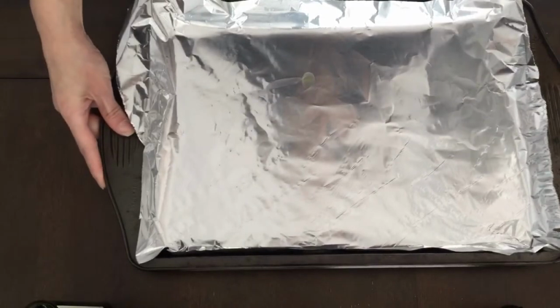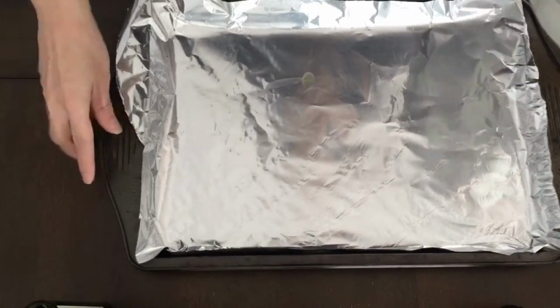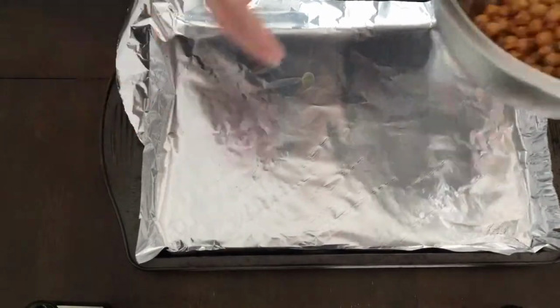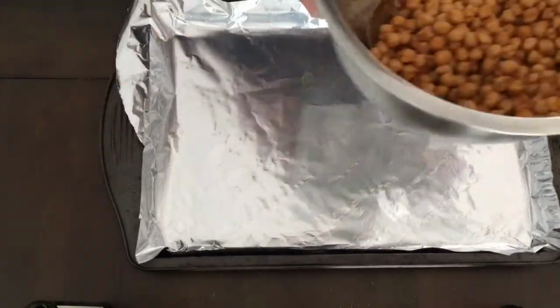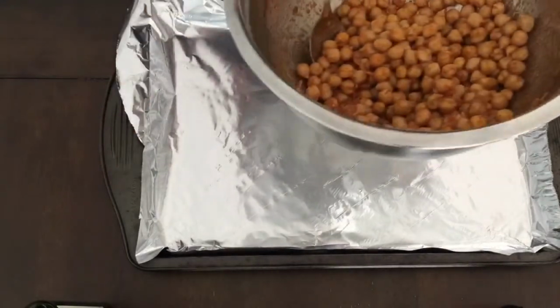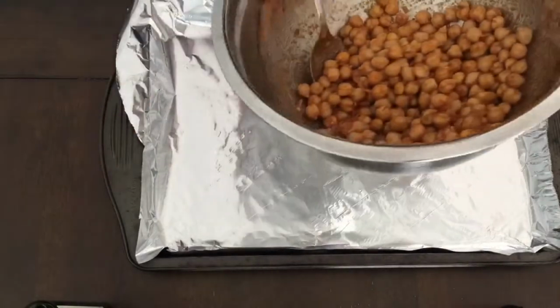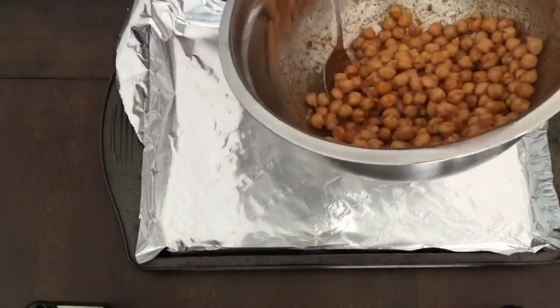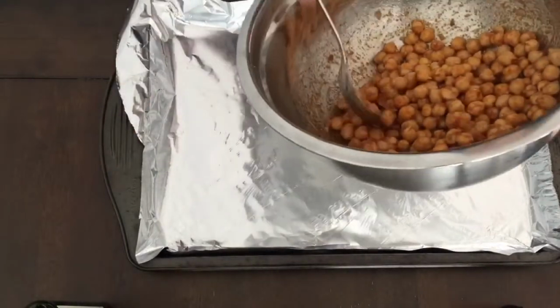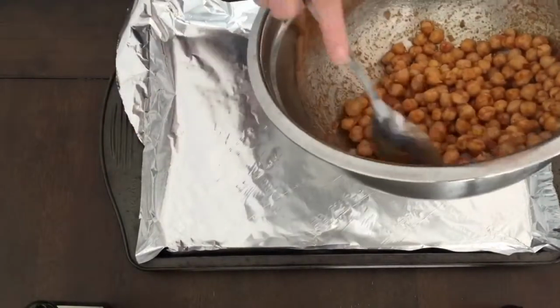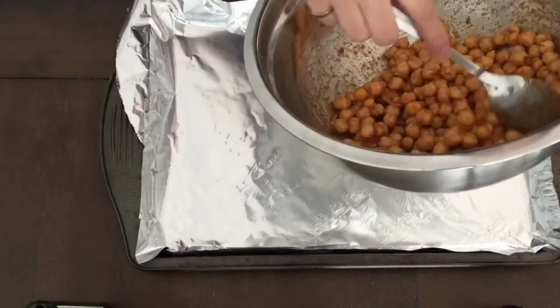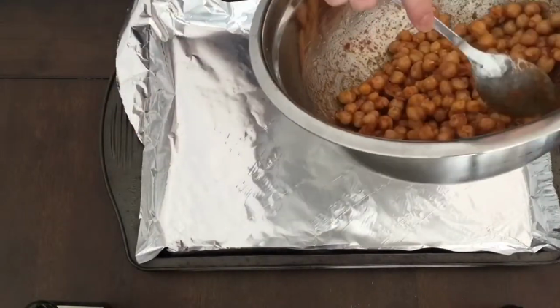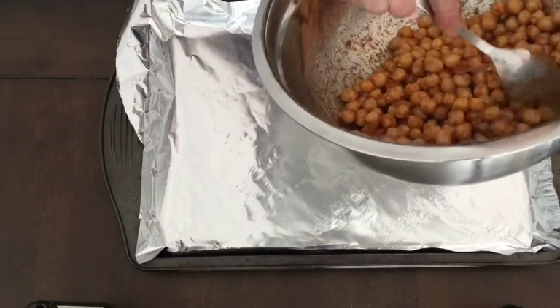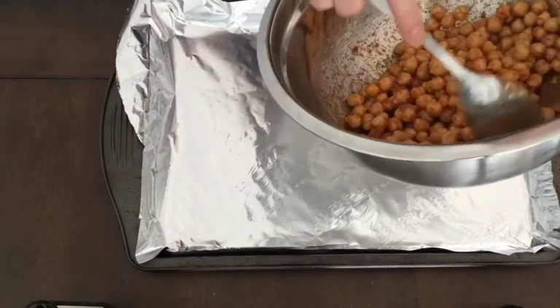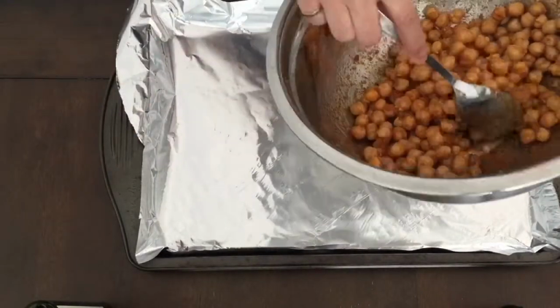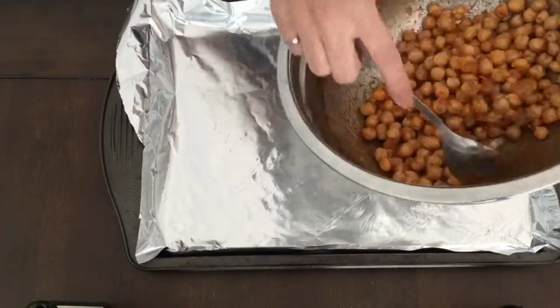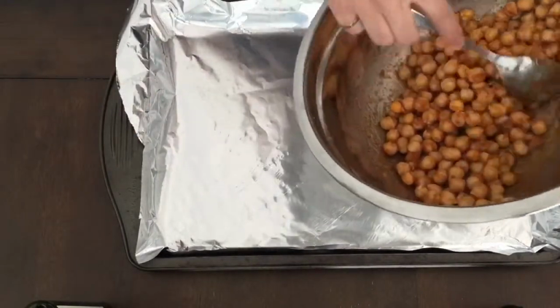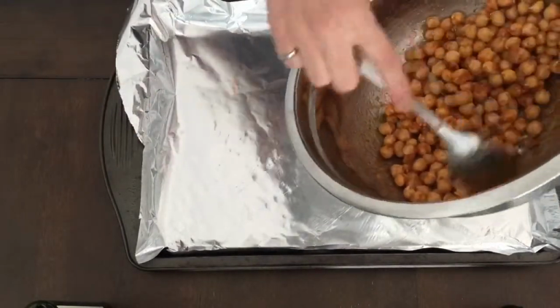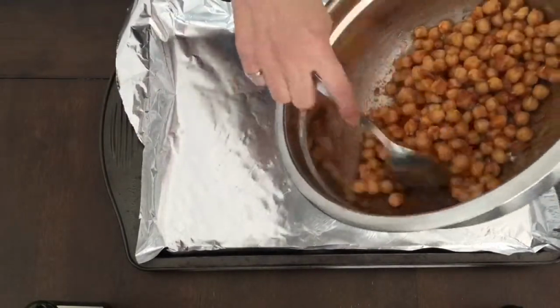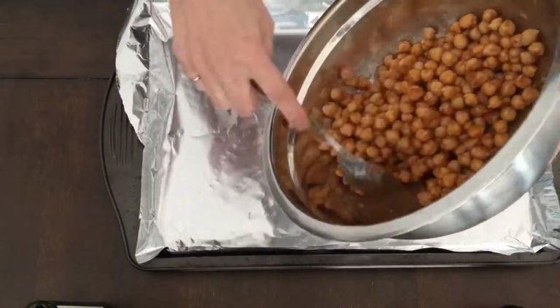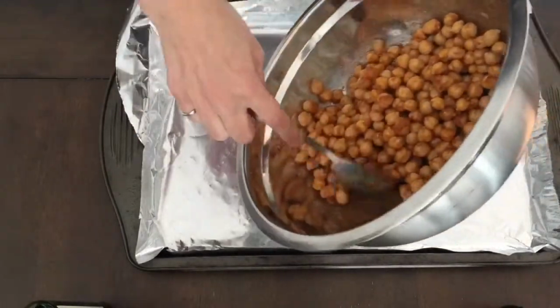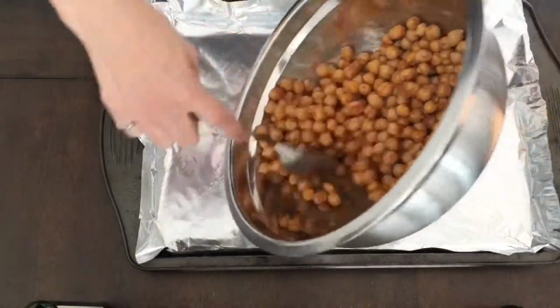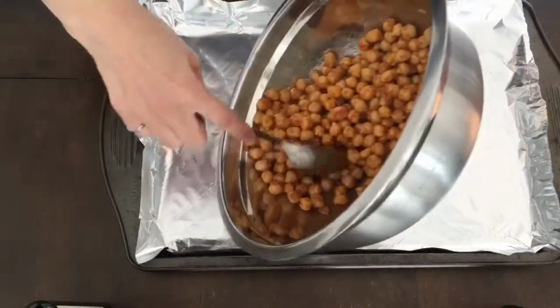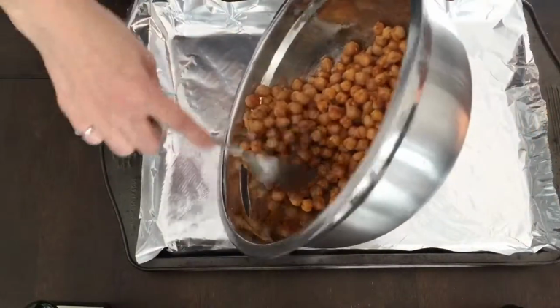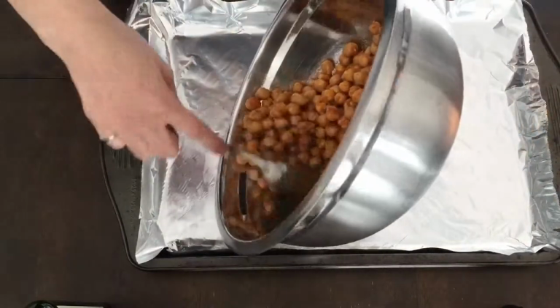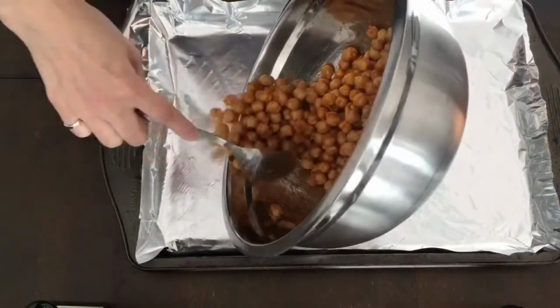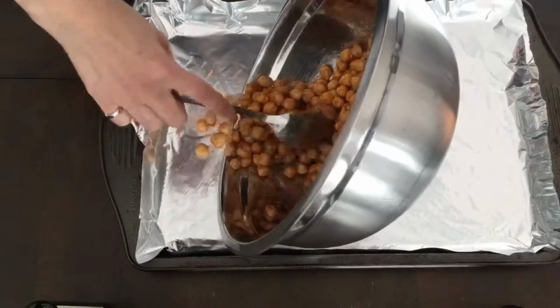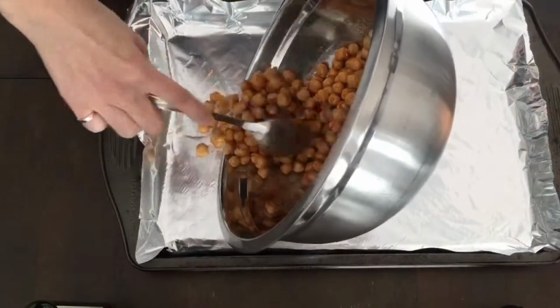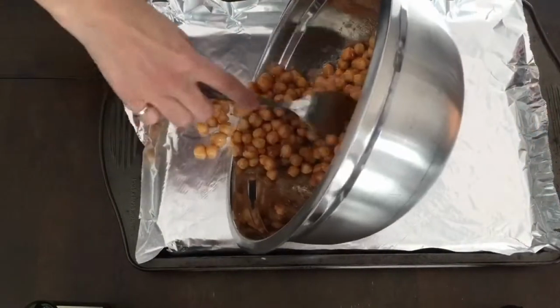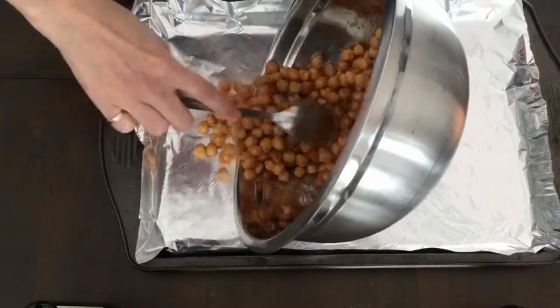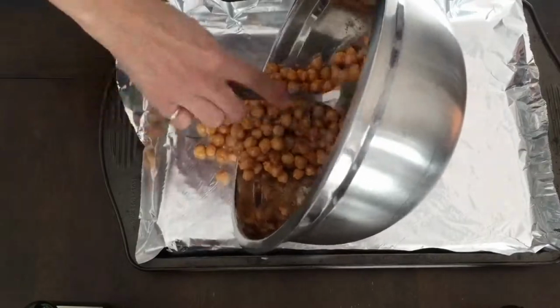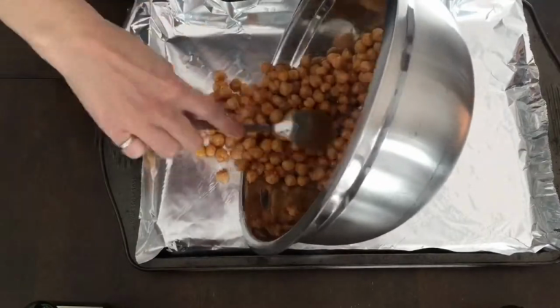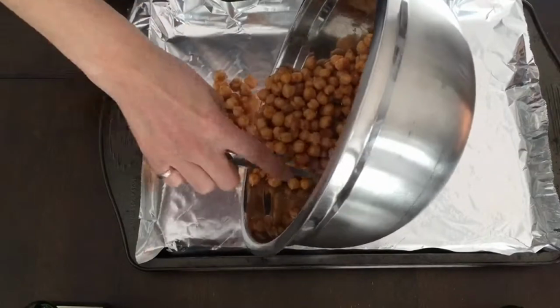Then transfer the chickpeas to a foil-lined baking tray and spread them out so that they're evenly distributed.